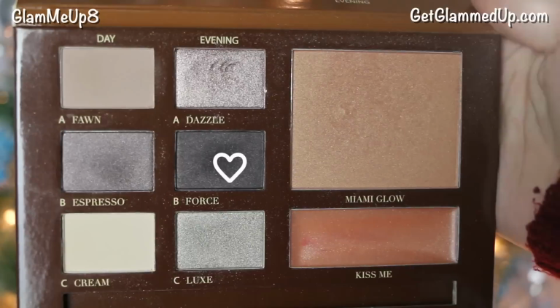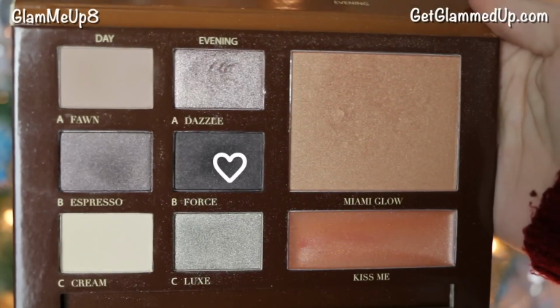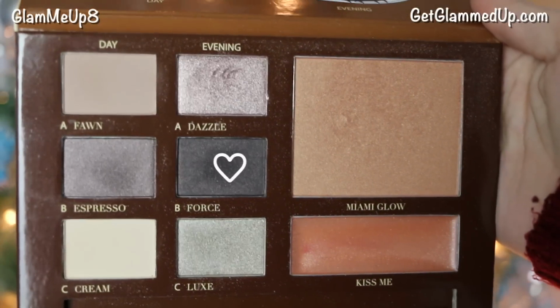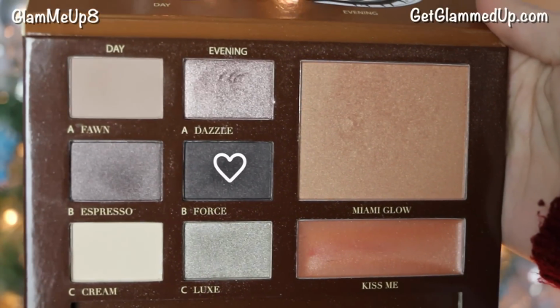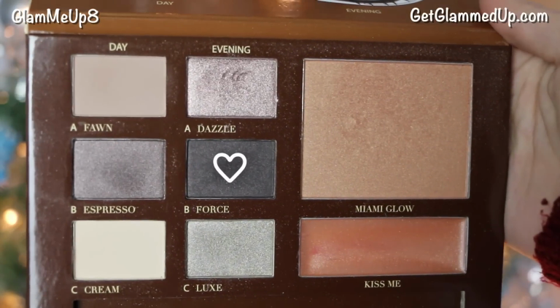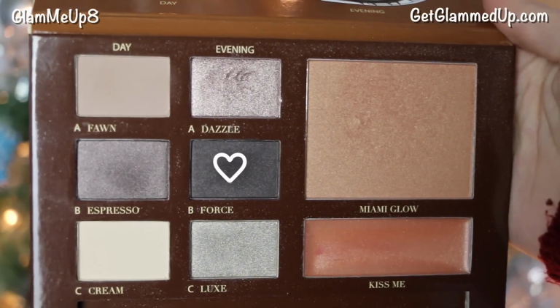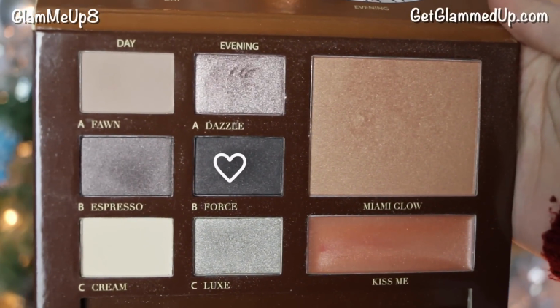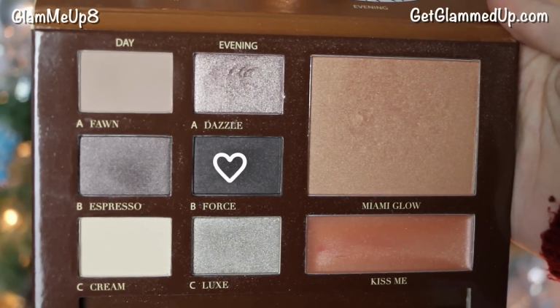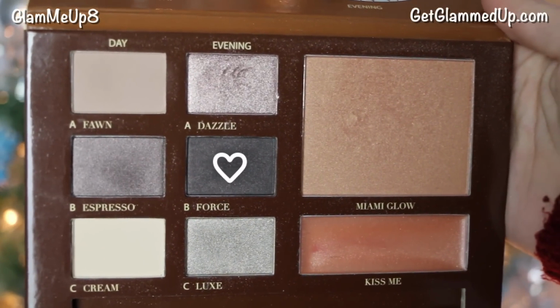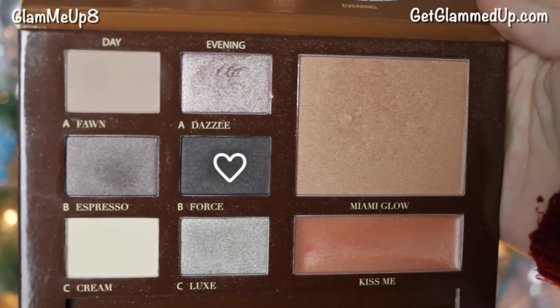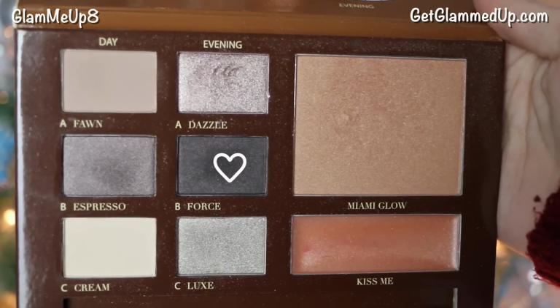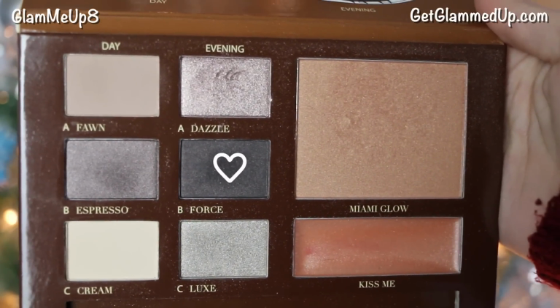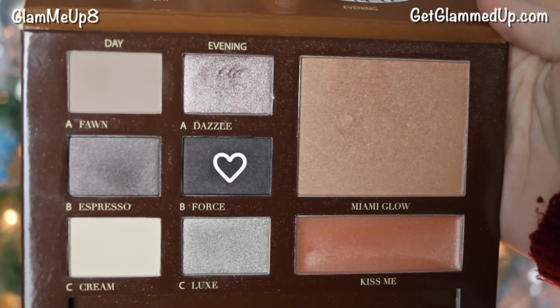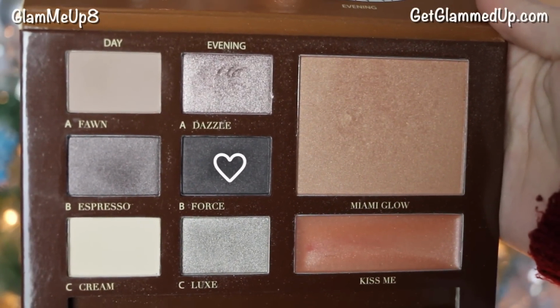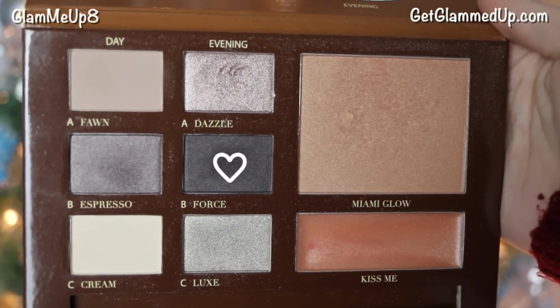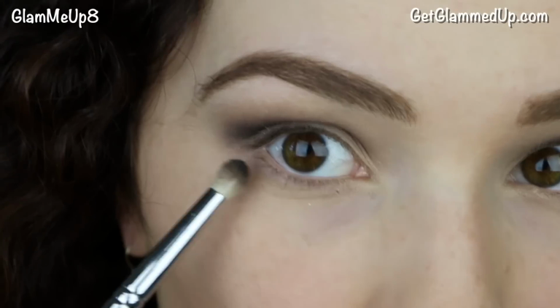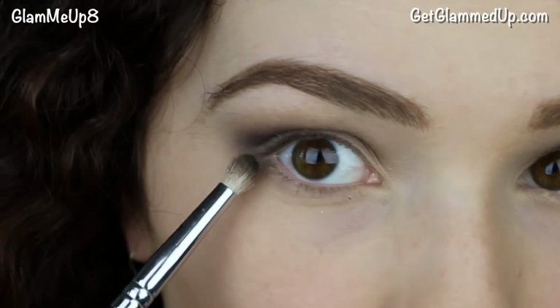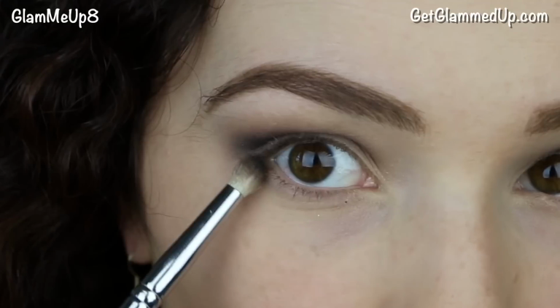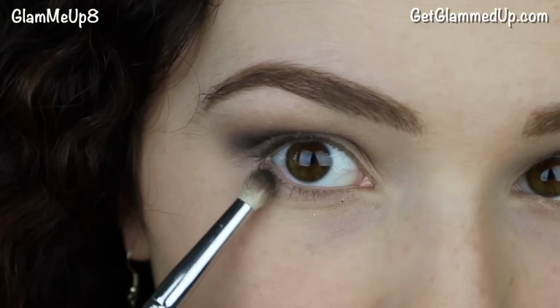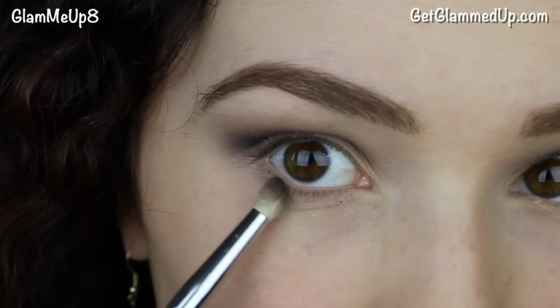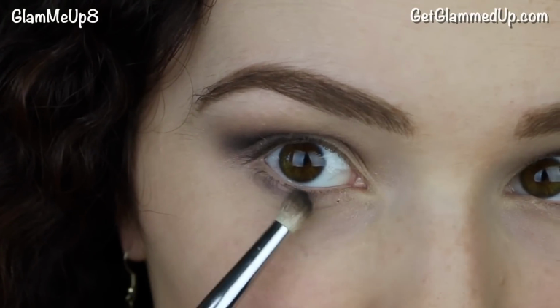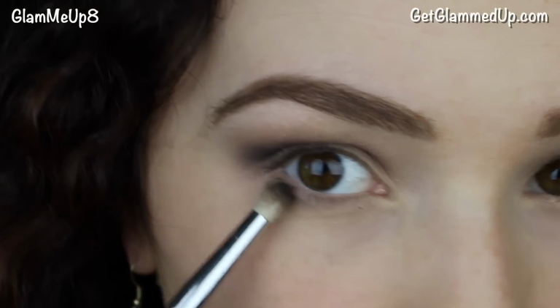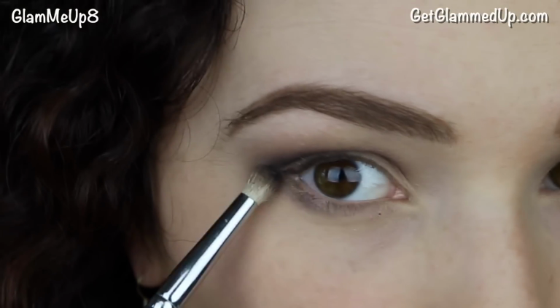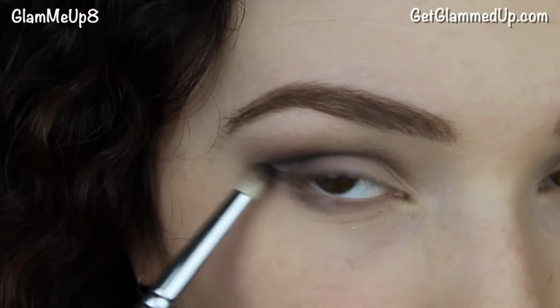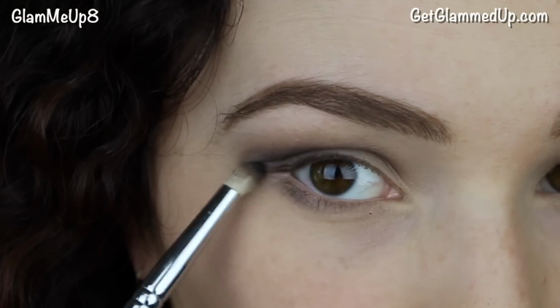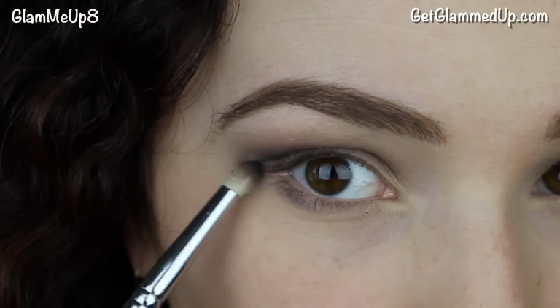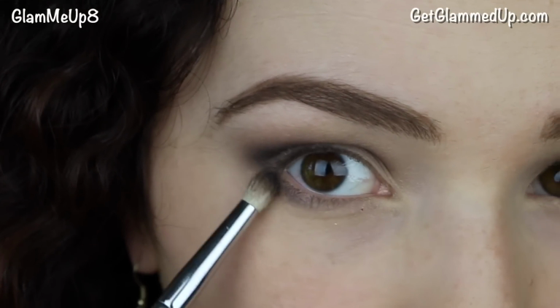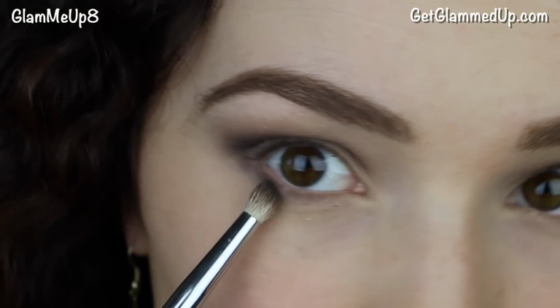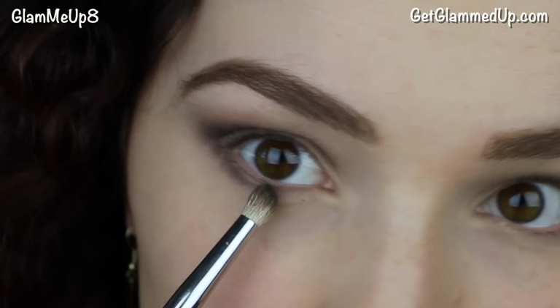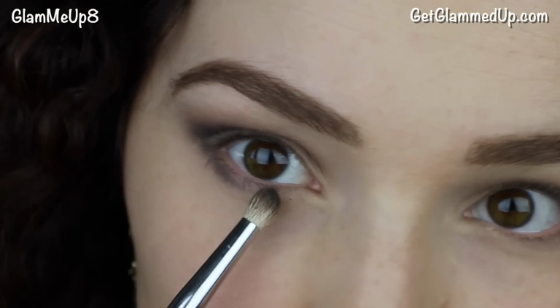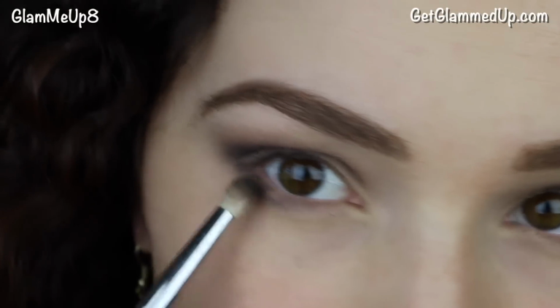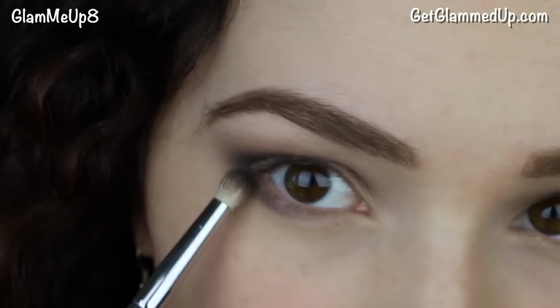Now I'm using the shade Force again, this time applying it with a pencil brush to my lower lash line, focusing it on just the outer half.